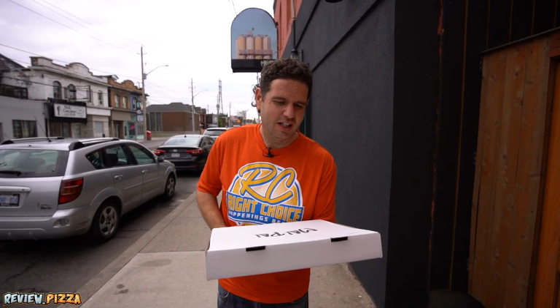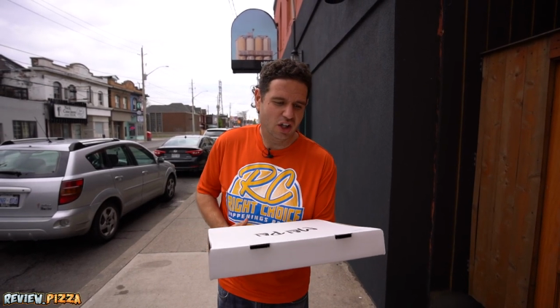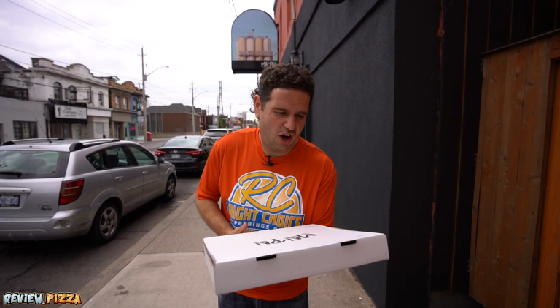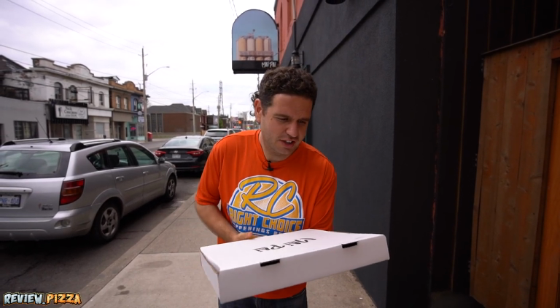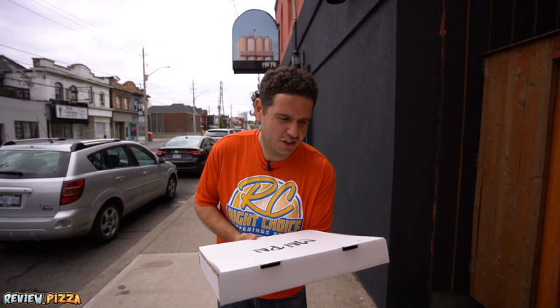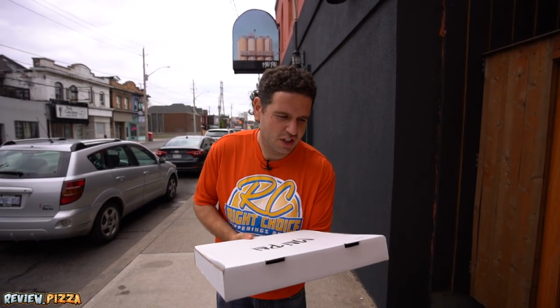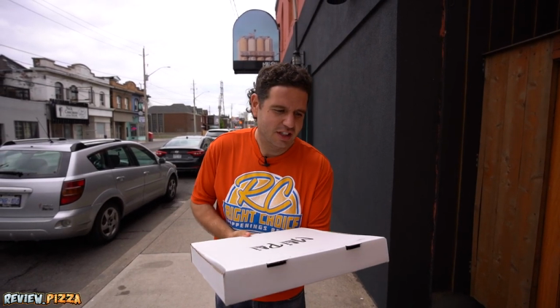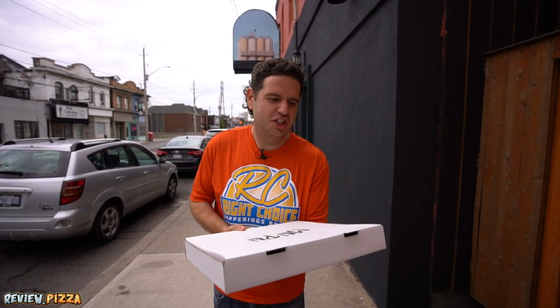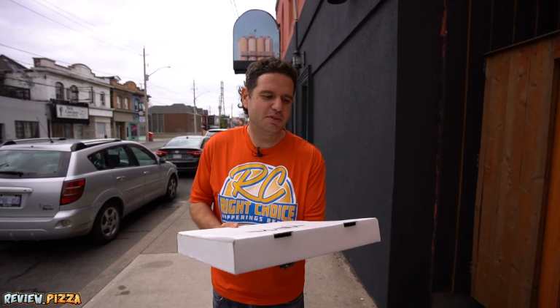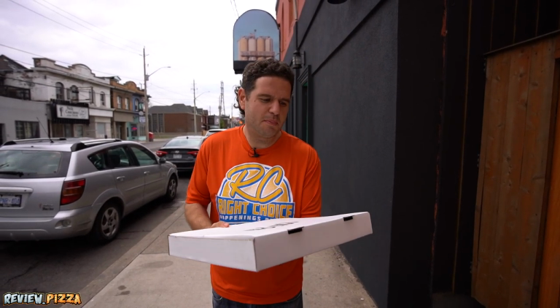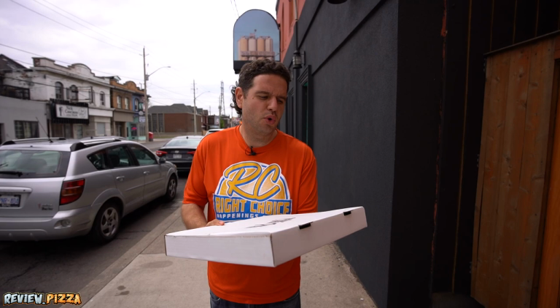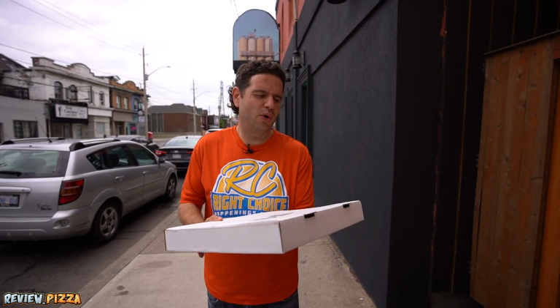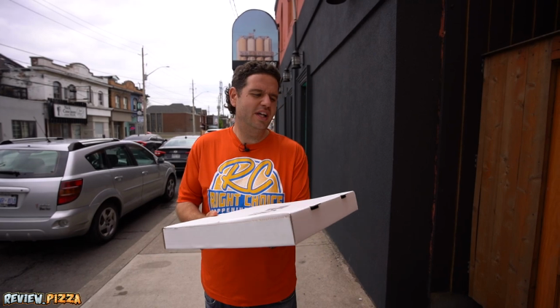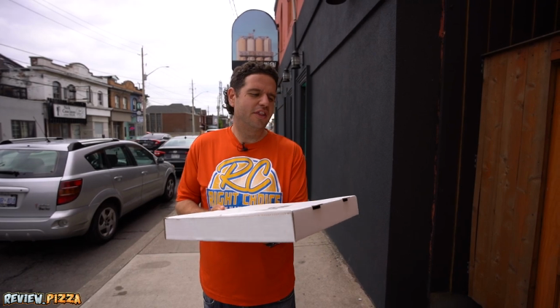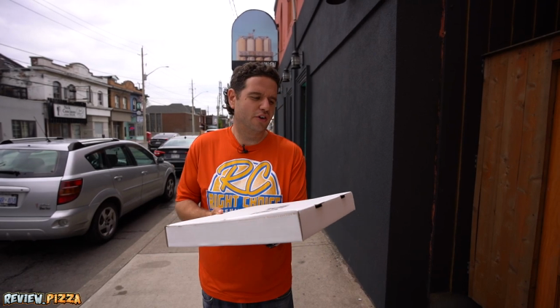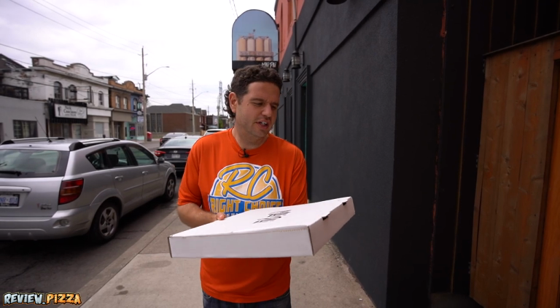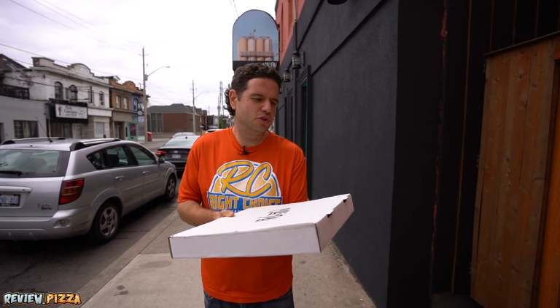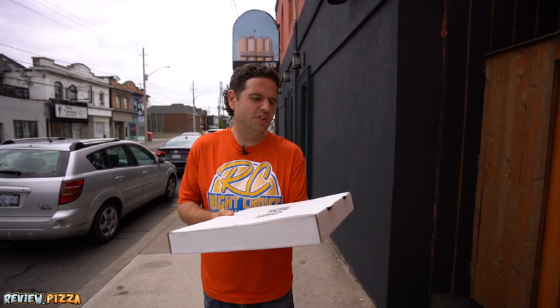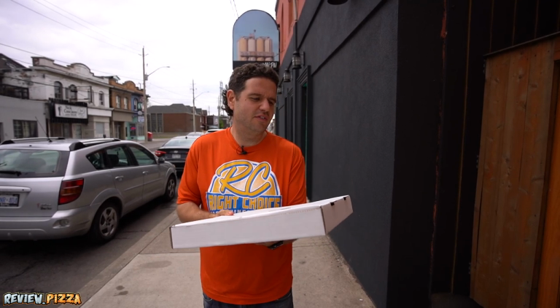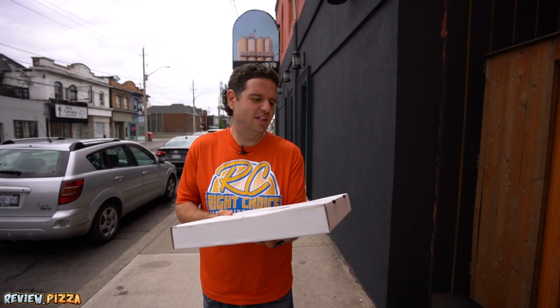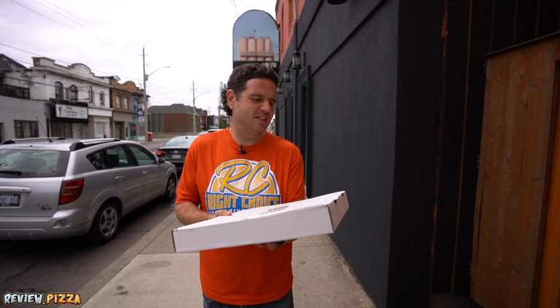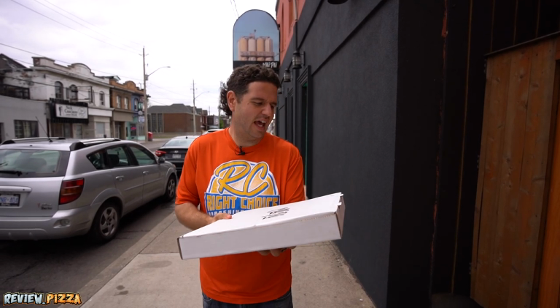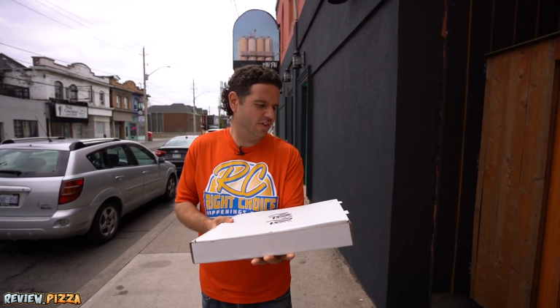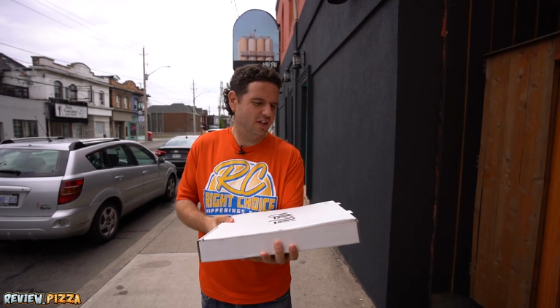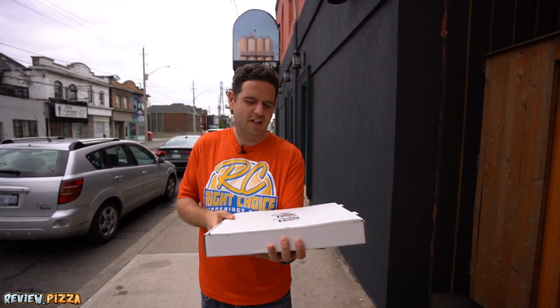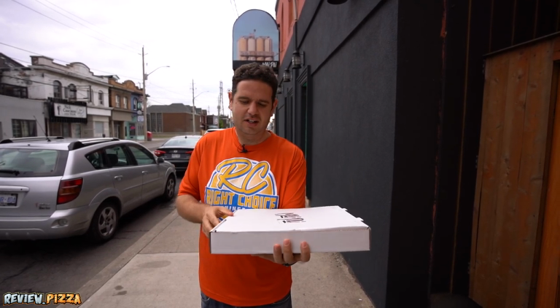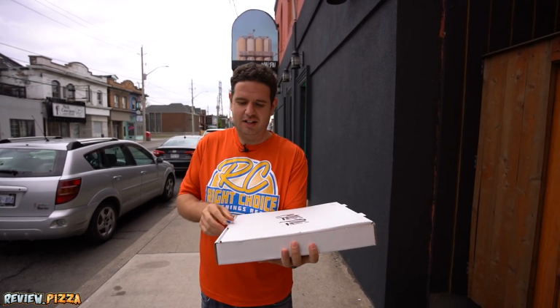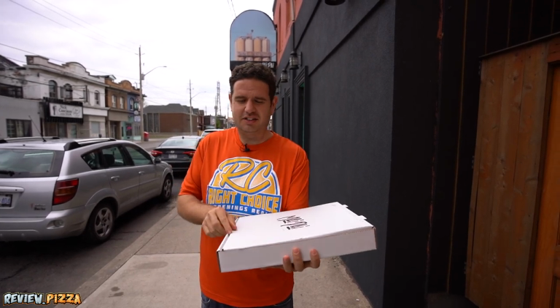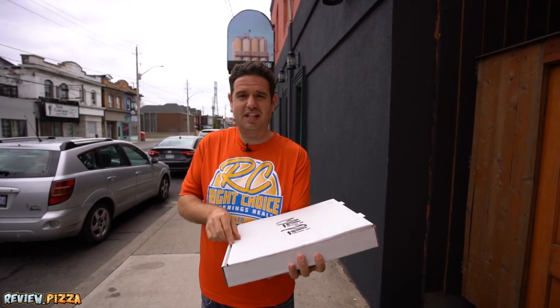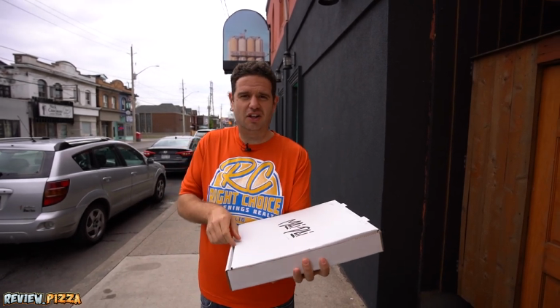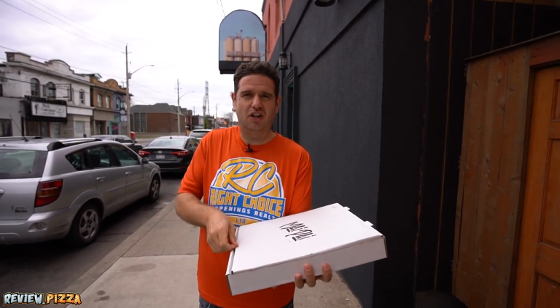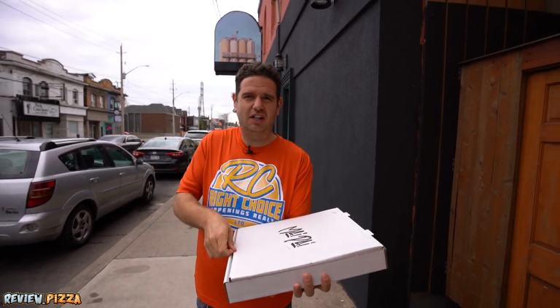Large cheese pepperoni, $32.77. Let's take a look.